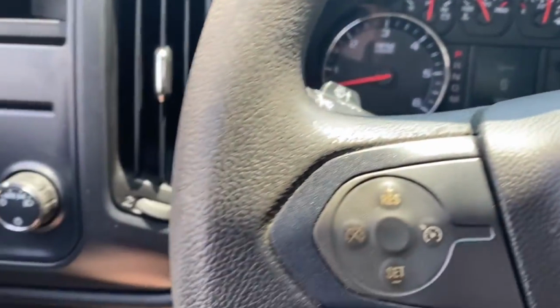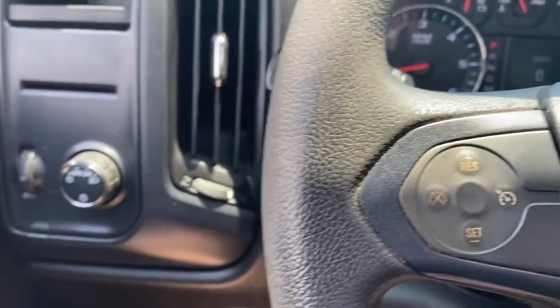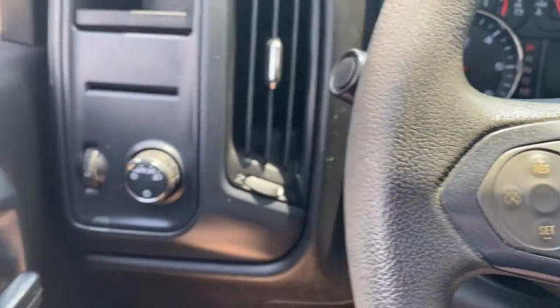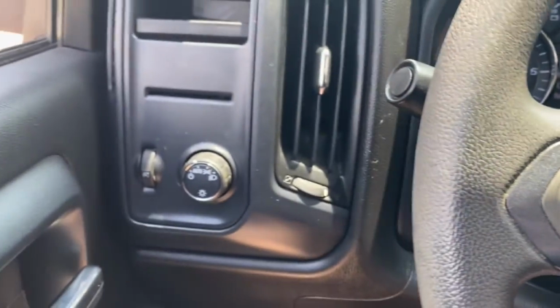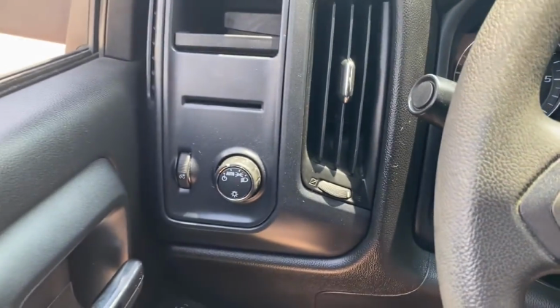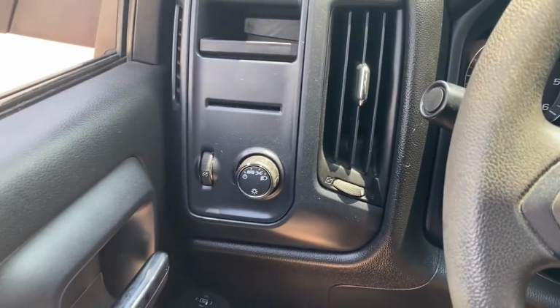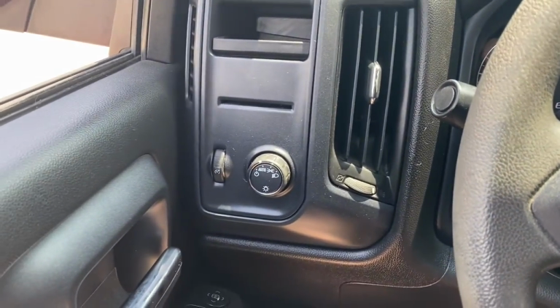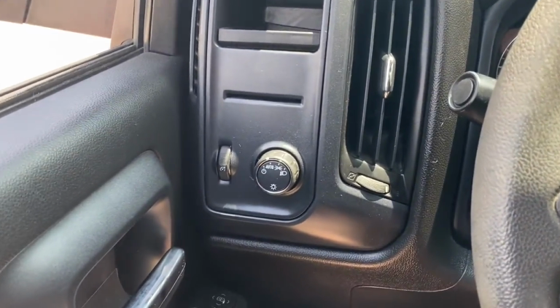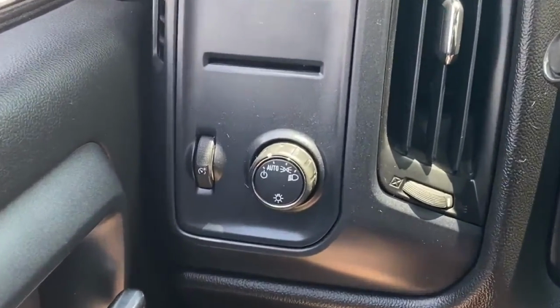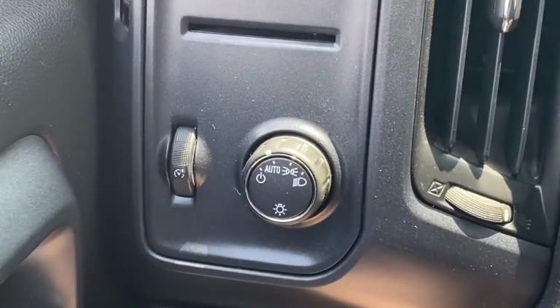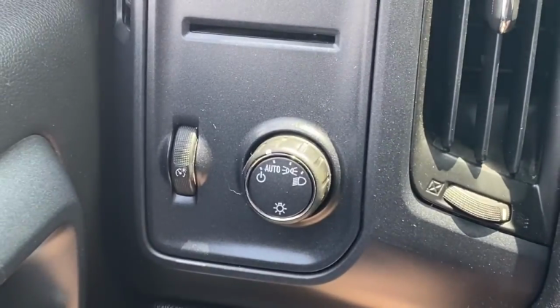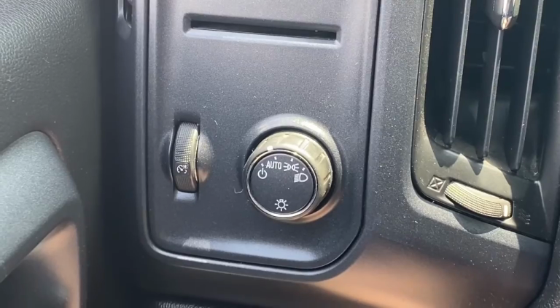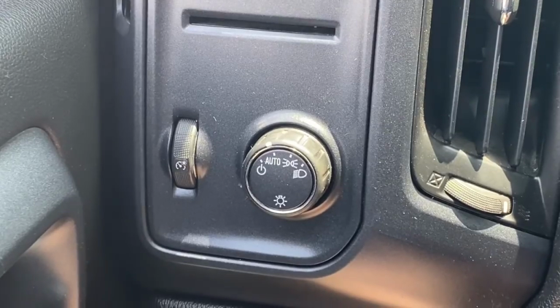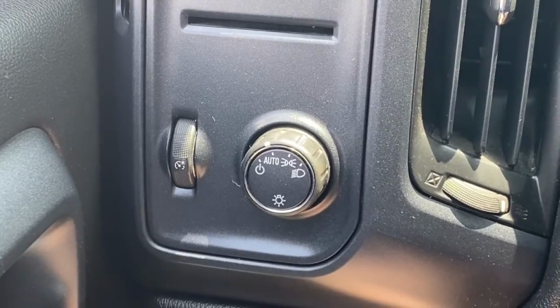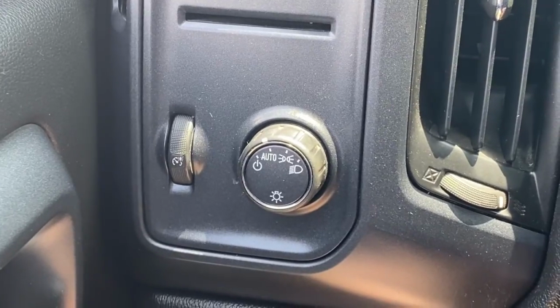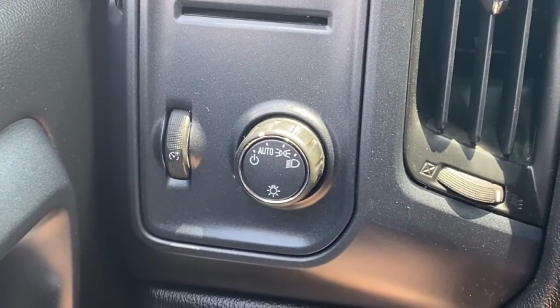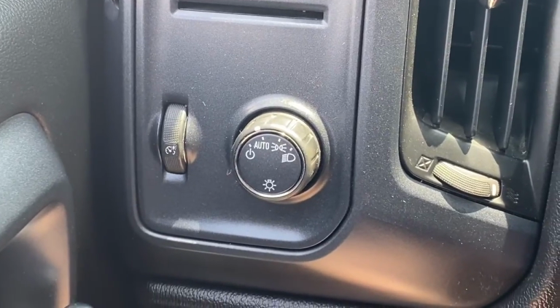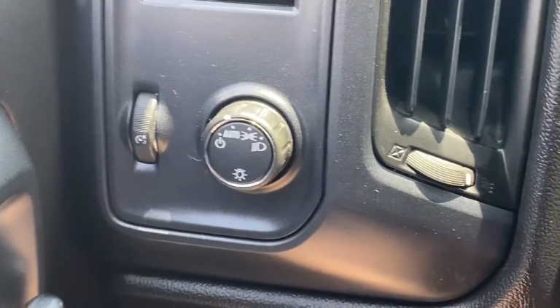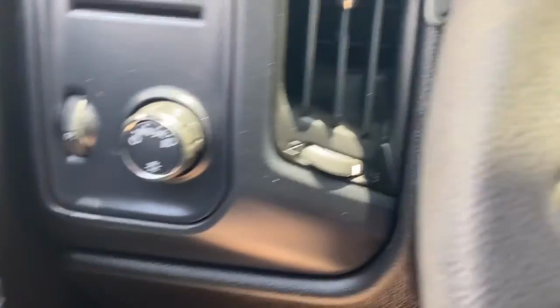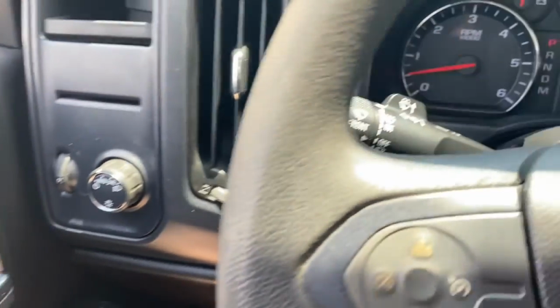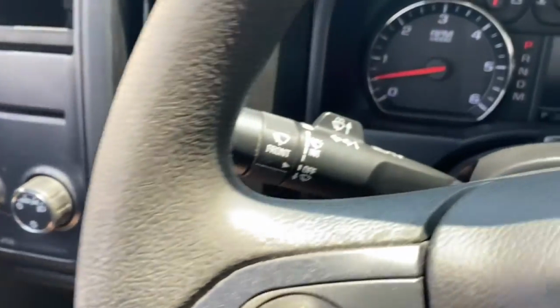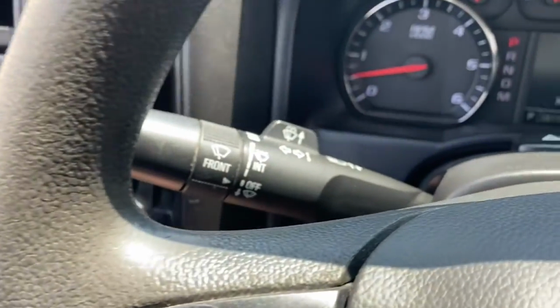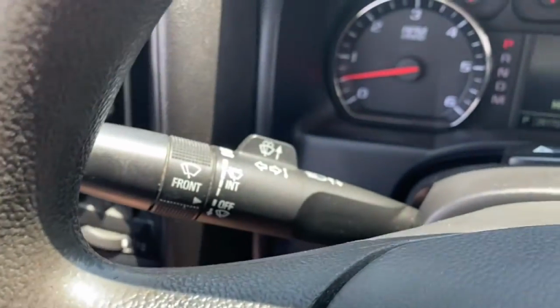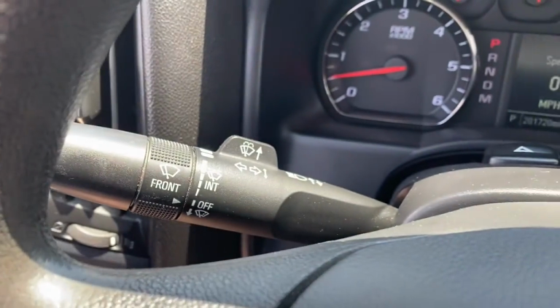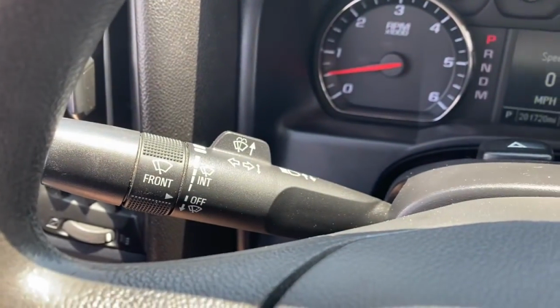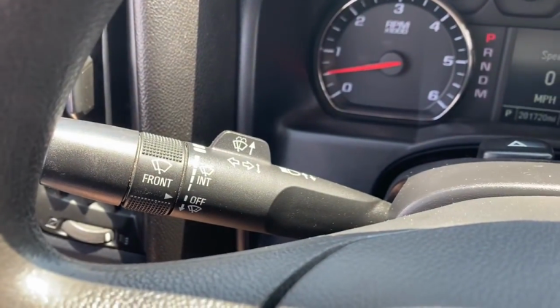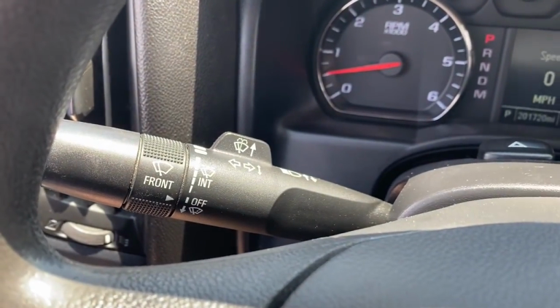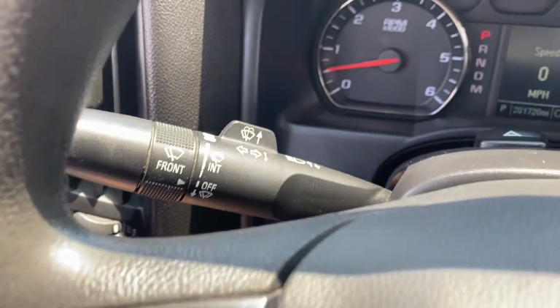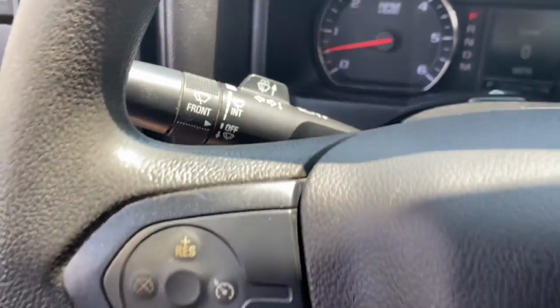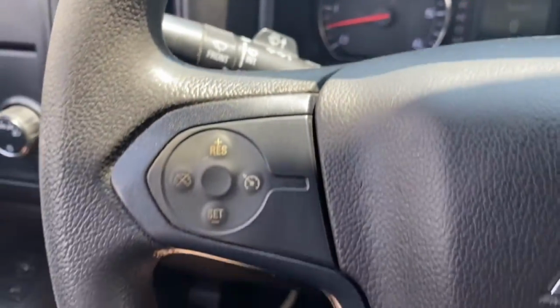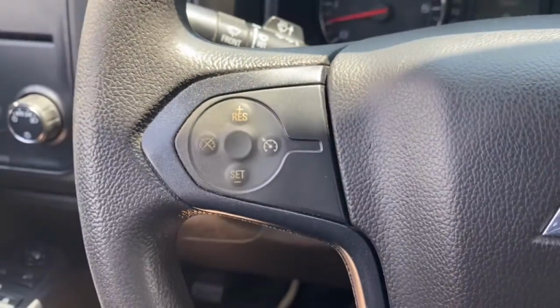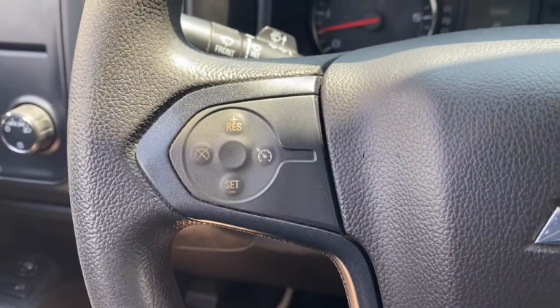Tire pressure monitoring system, passenger vanity mirror, rear reading lamps, automatic headlights.